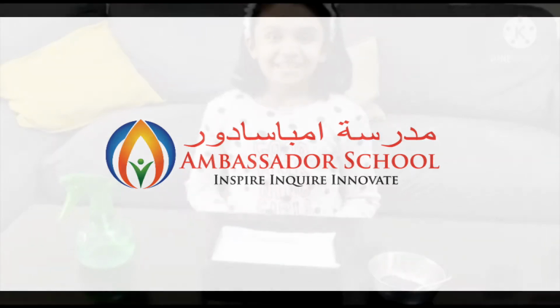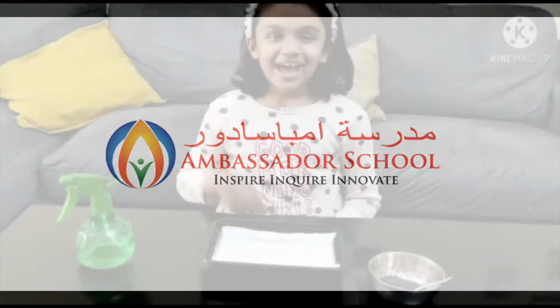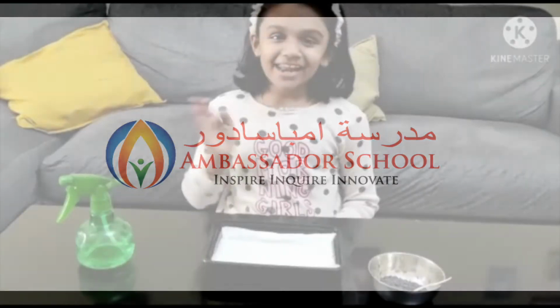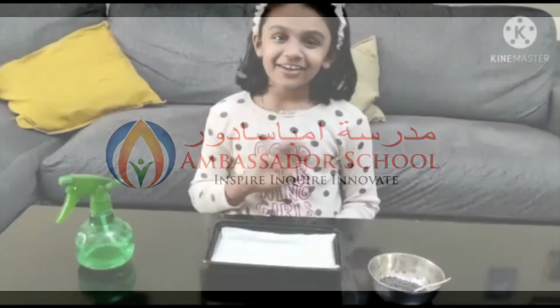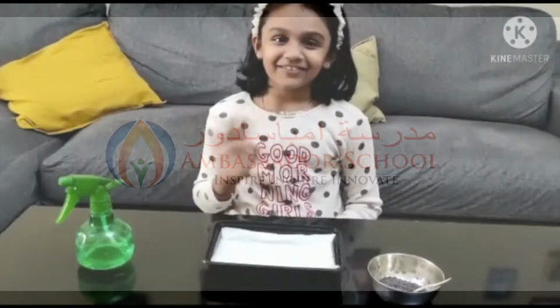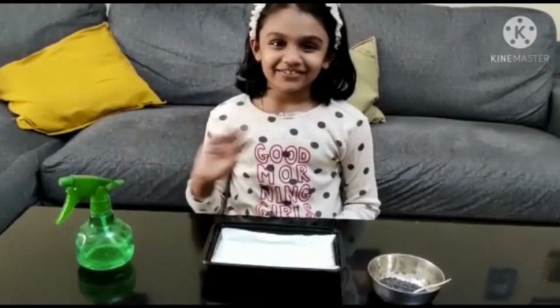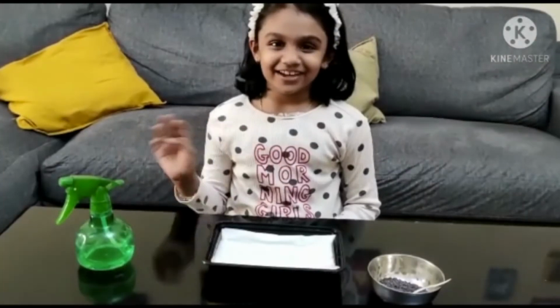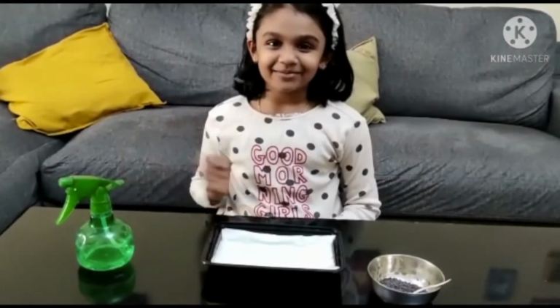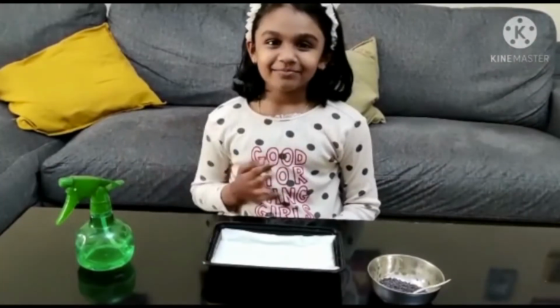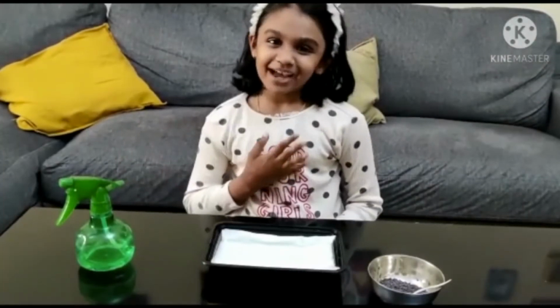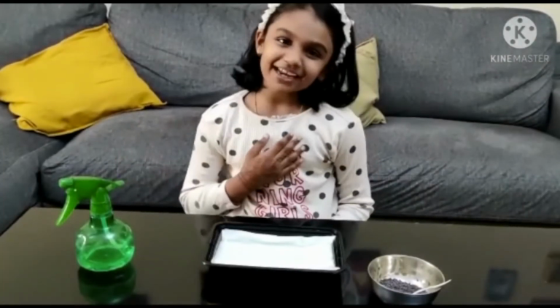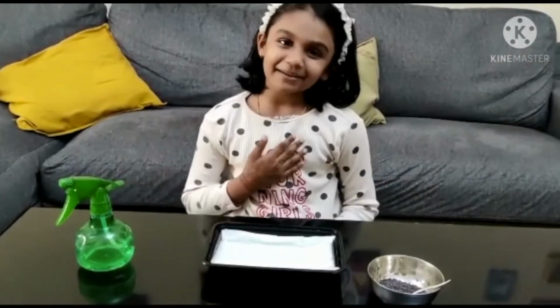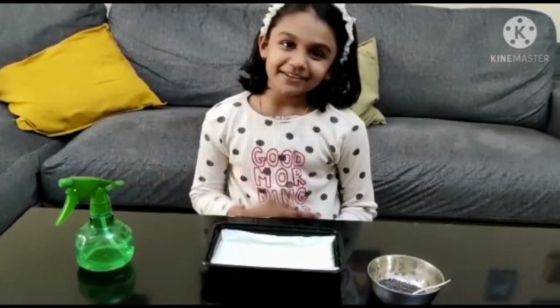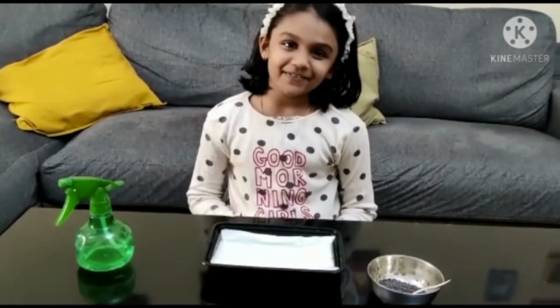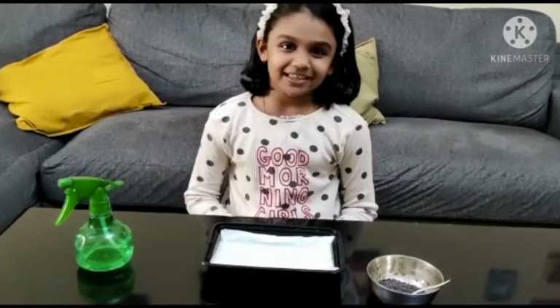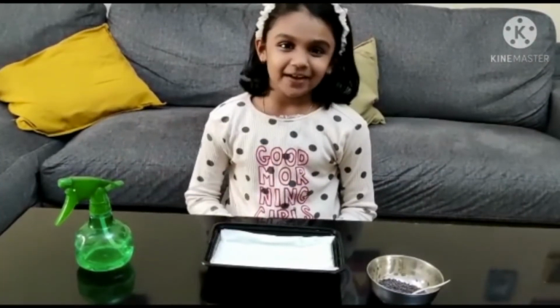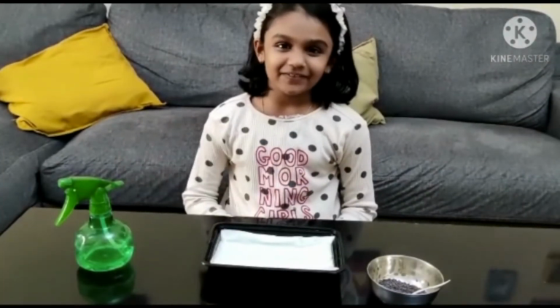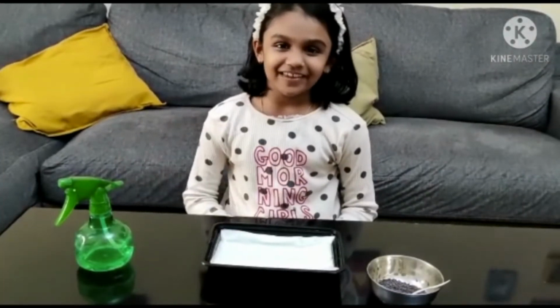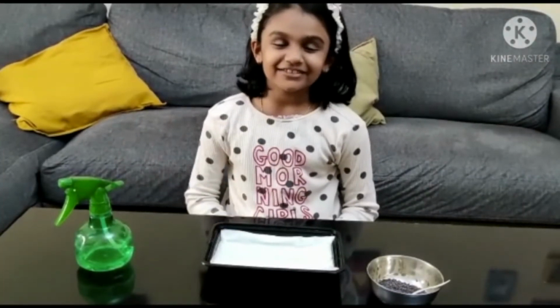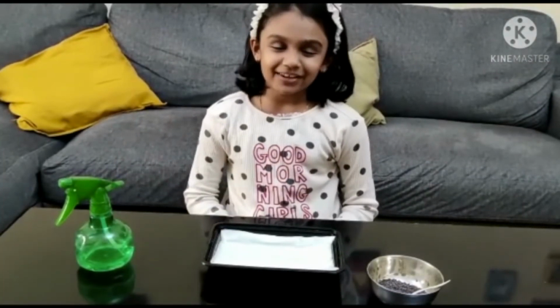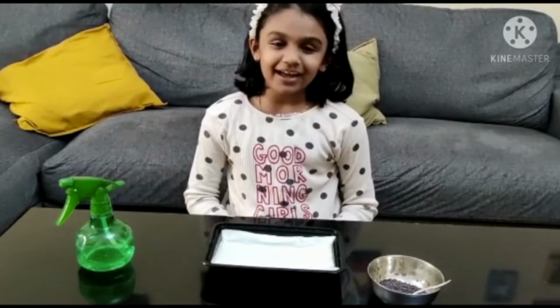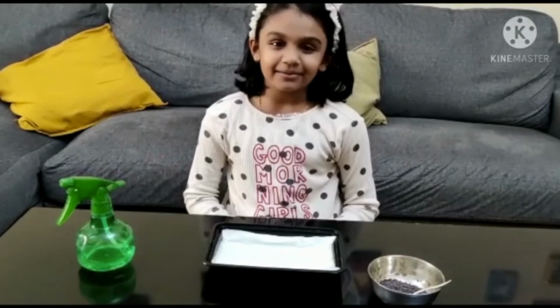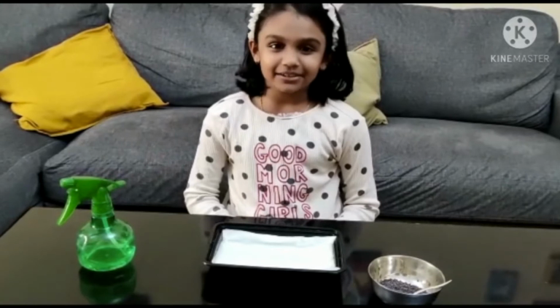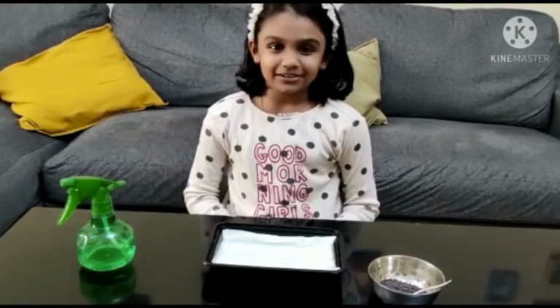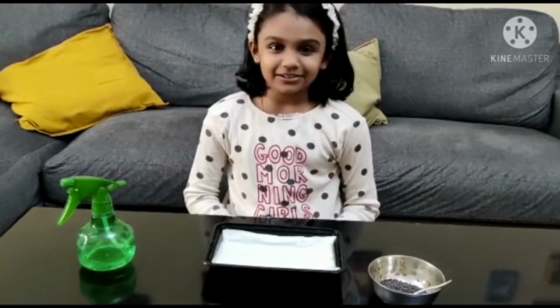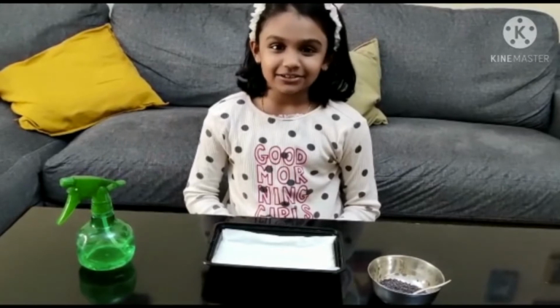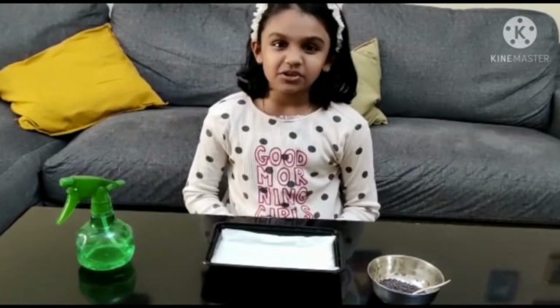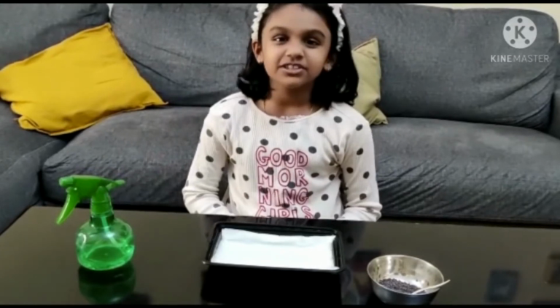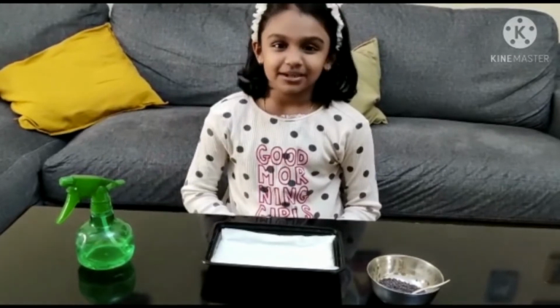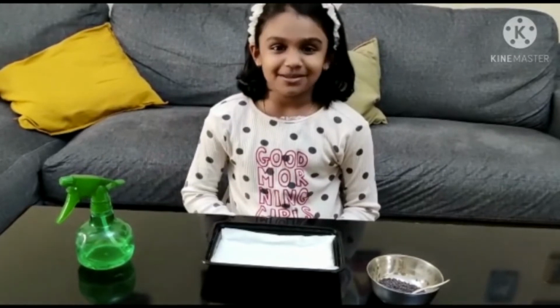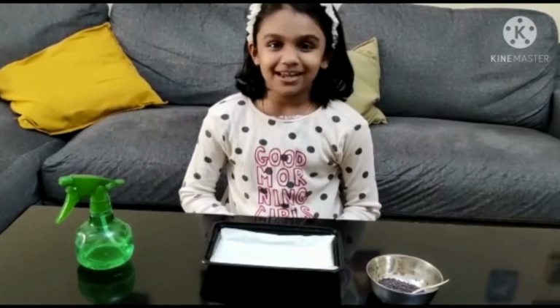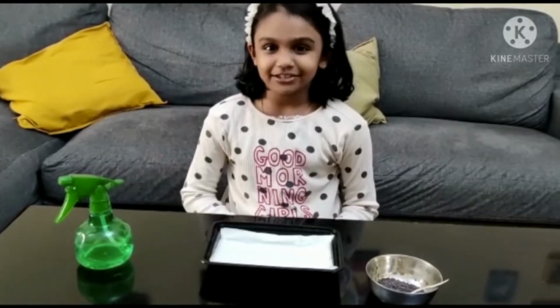Hello everyone, my name is Veta Vivek. Today I am going to demonstrate germination.